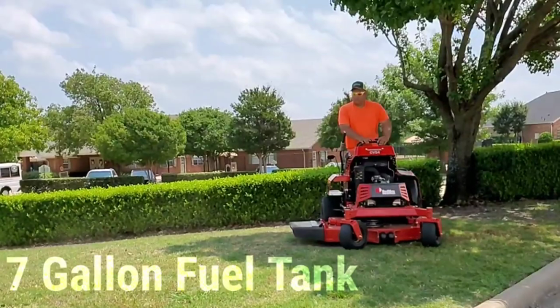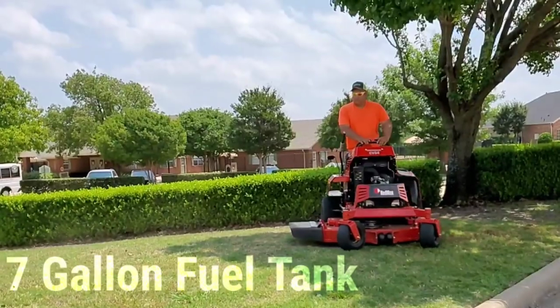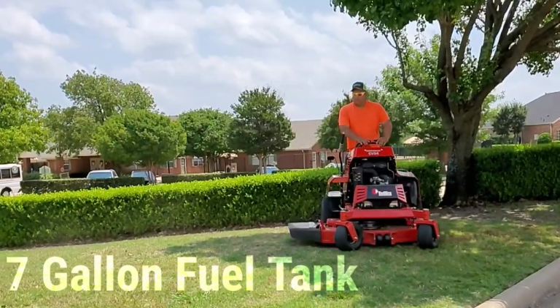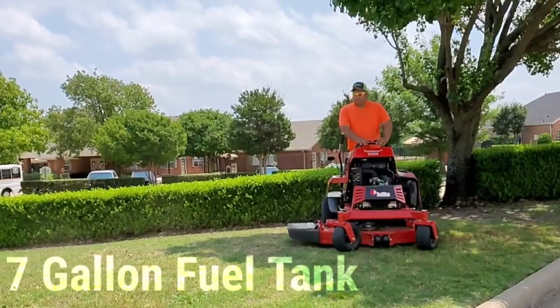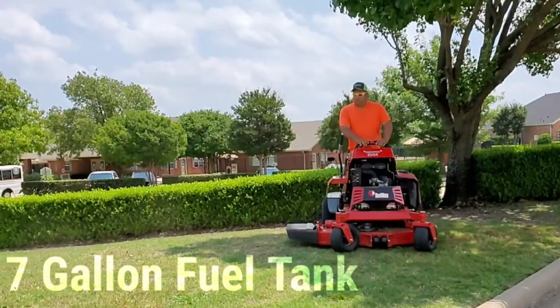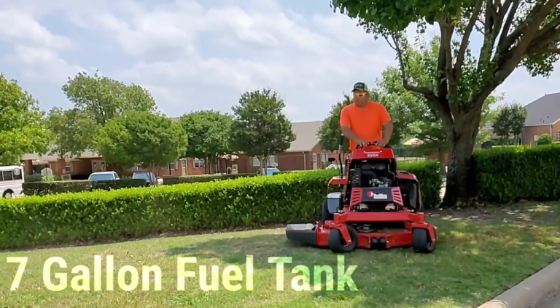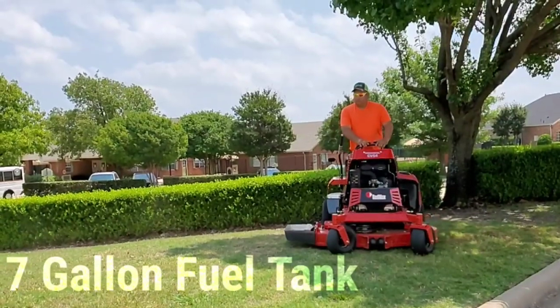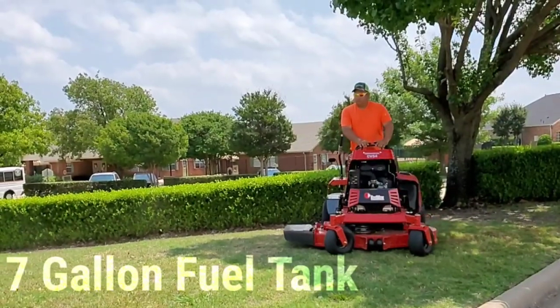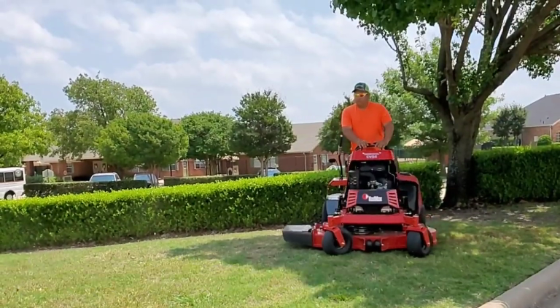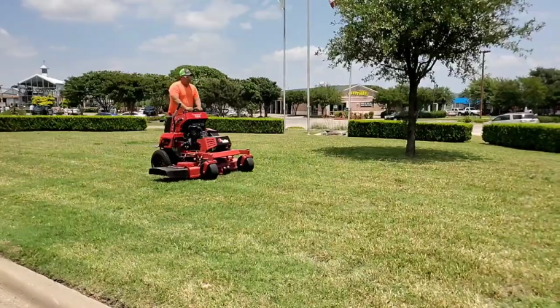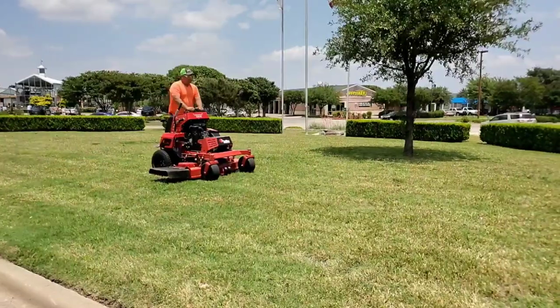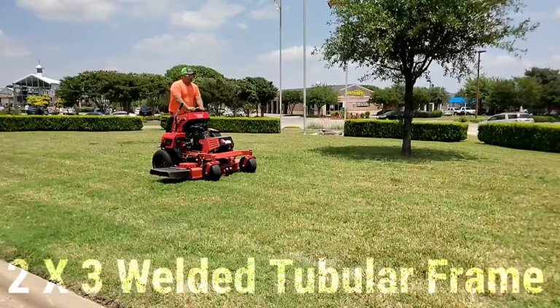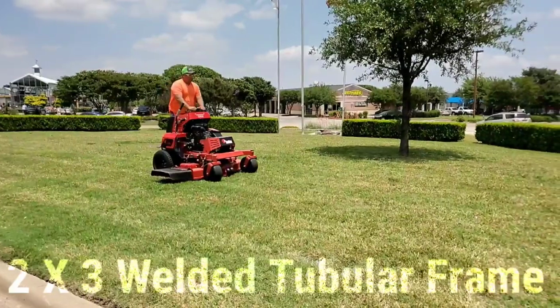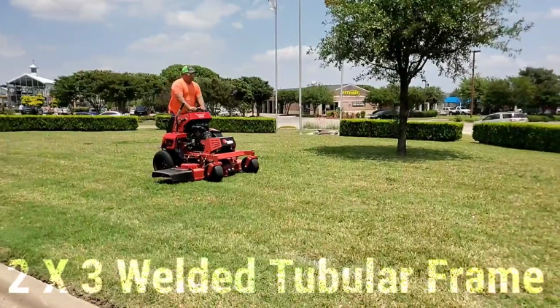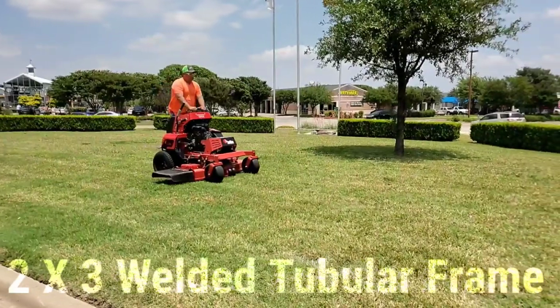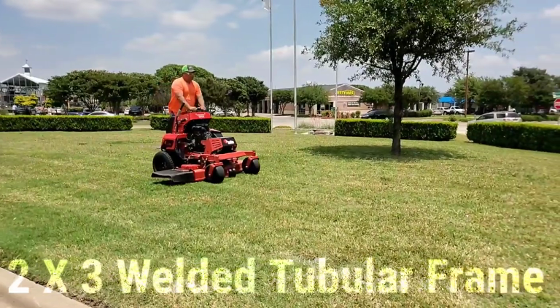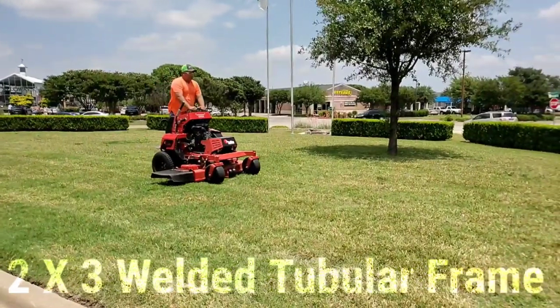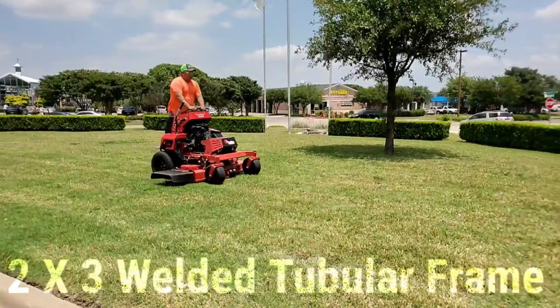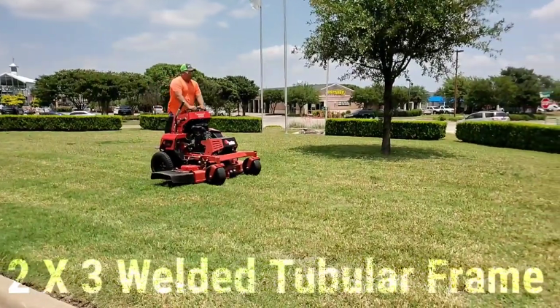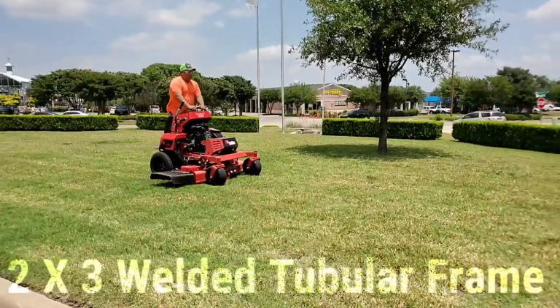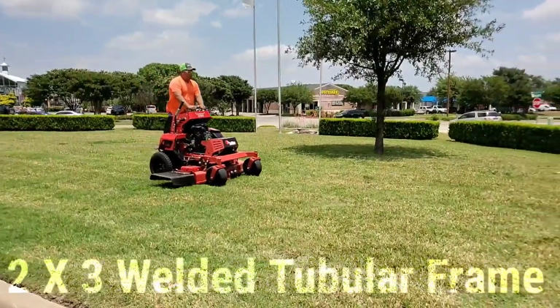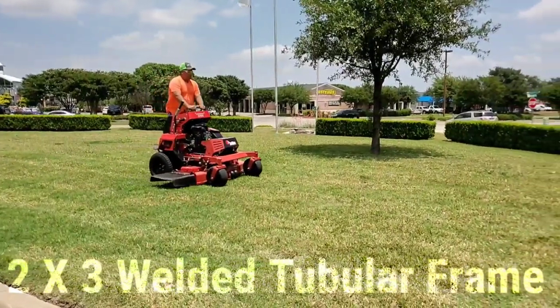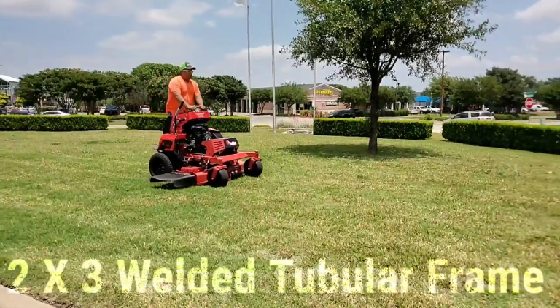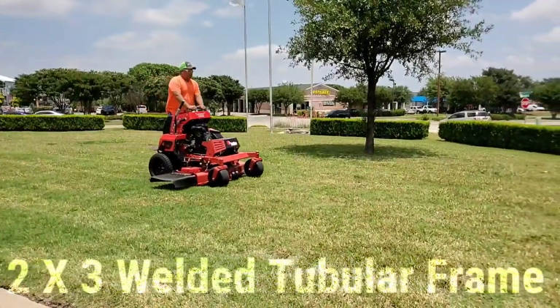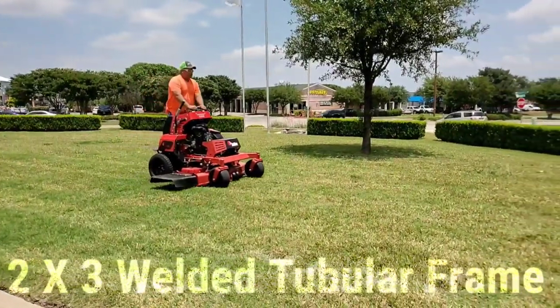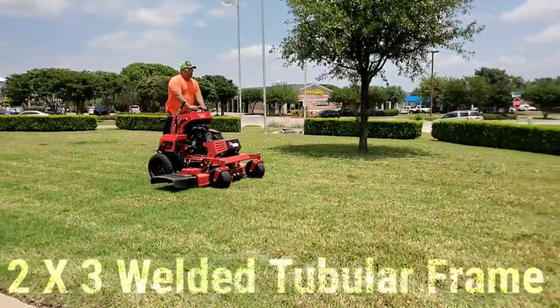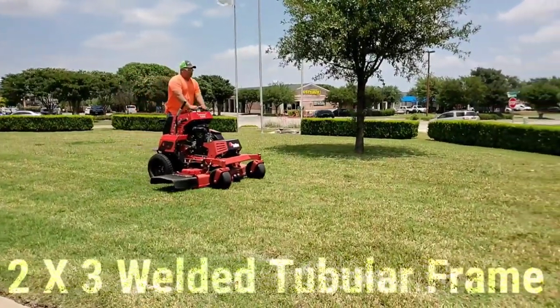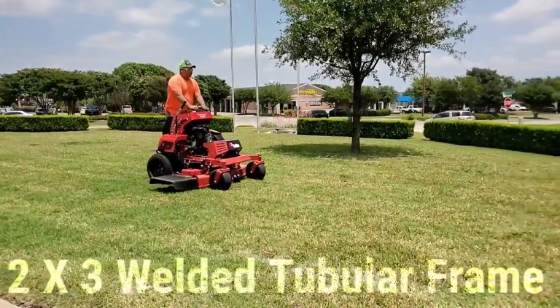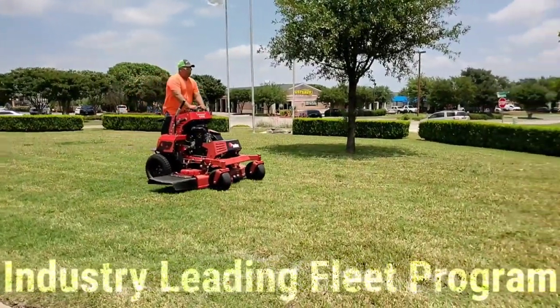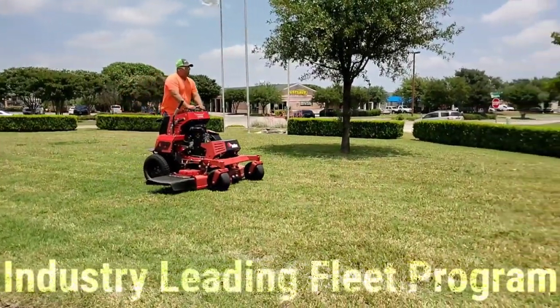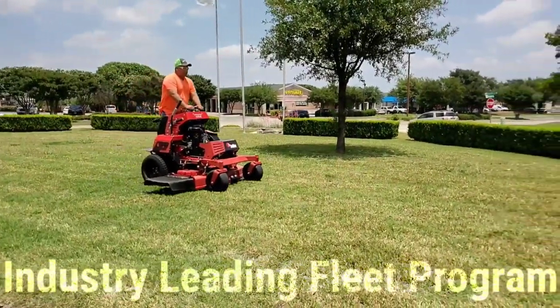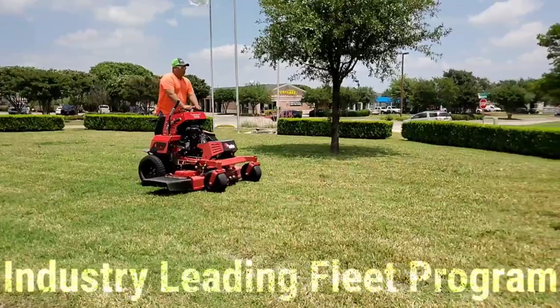A 7 gallon fuel tank and a strong 2x3 welded tubular frame.